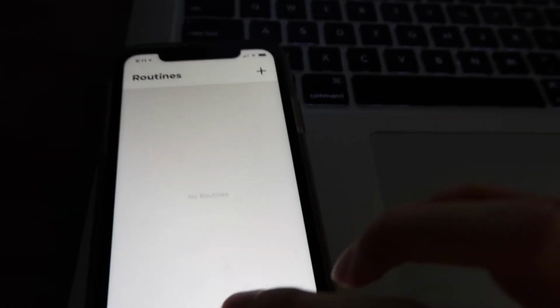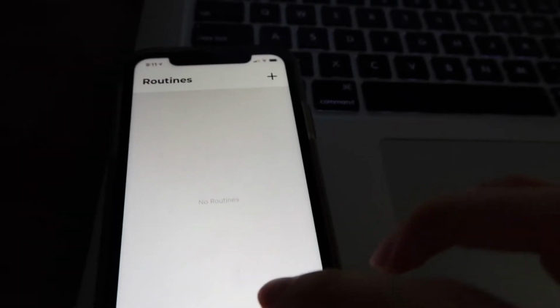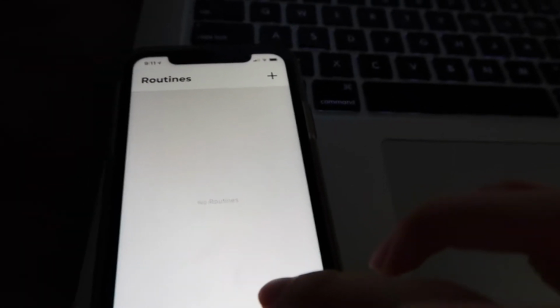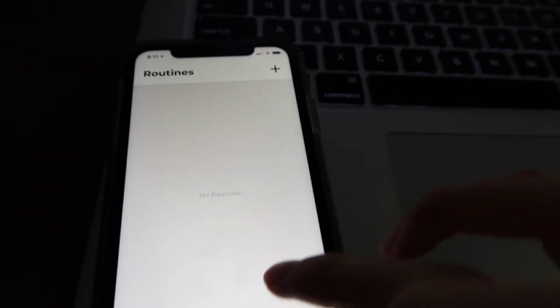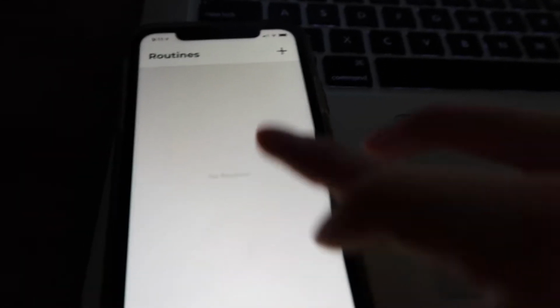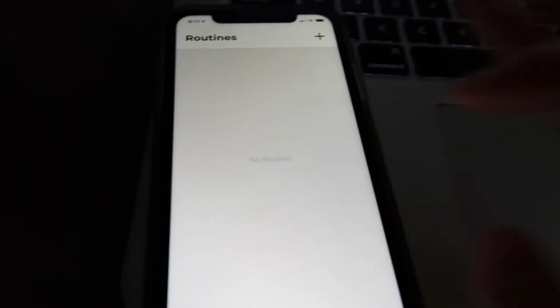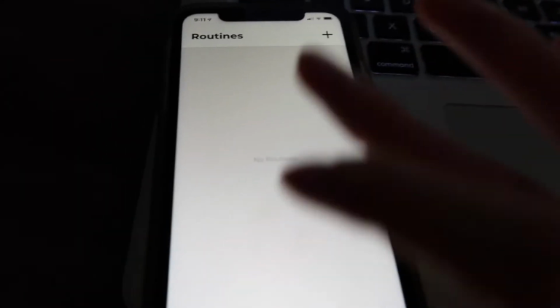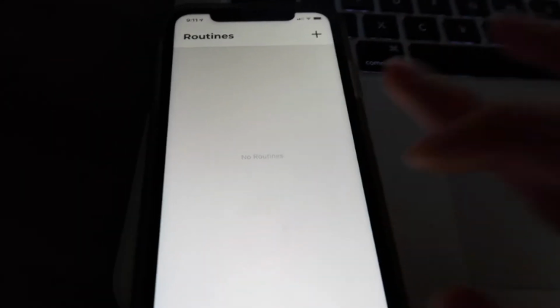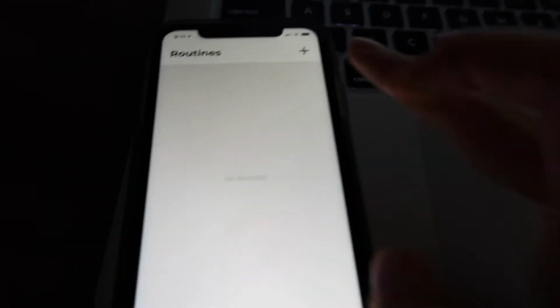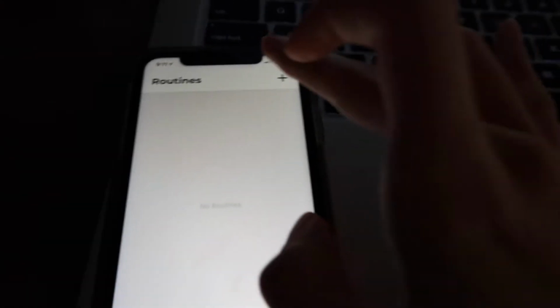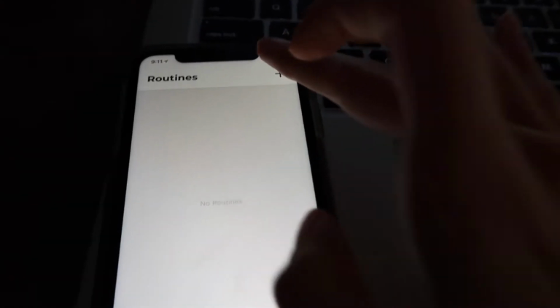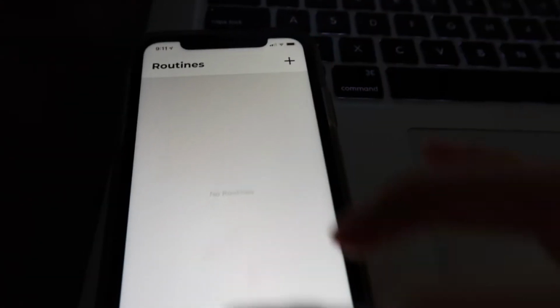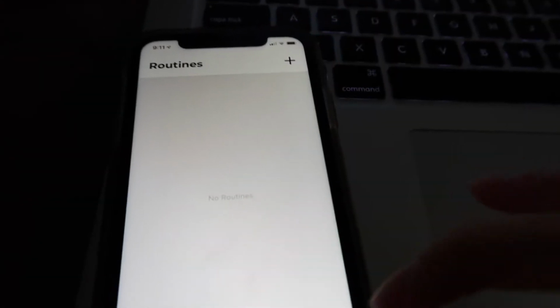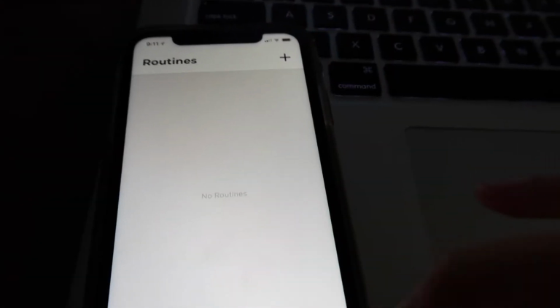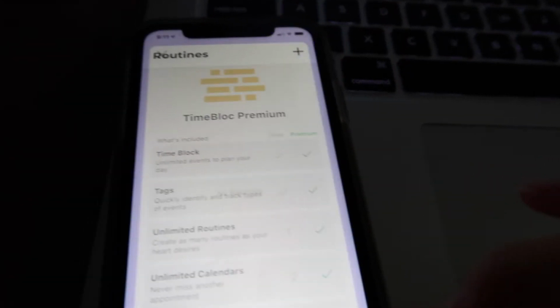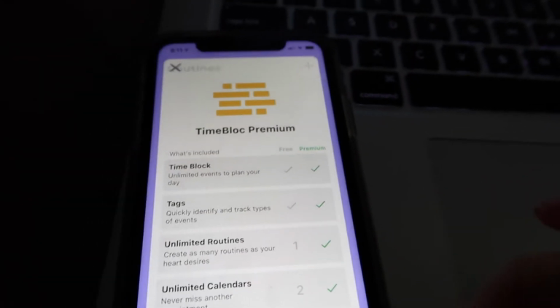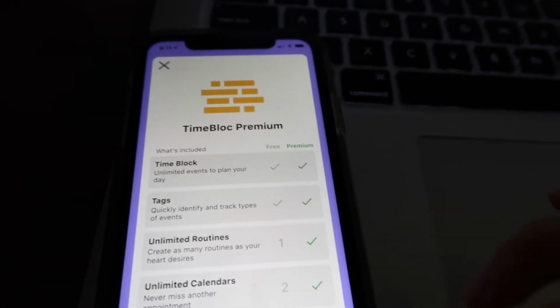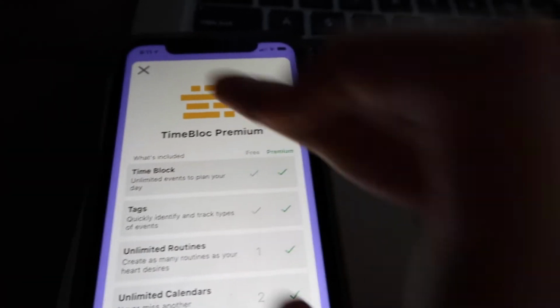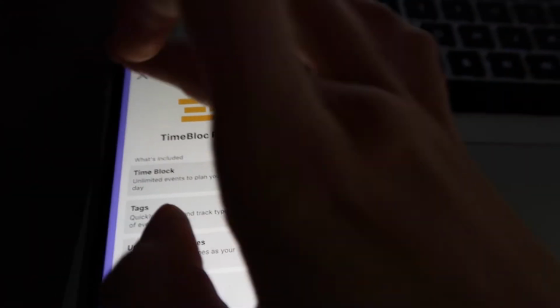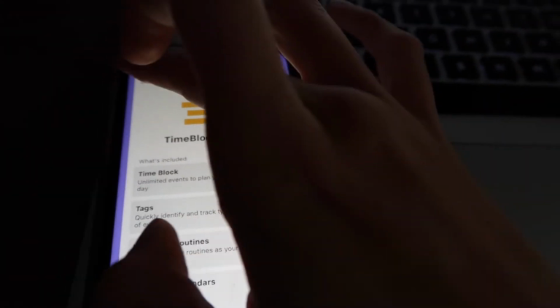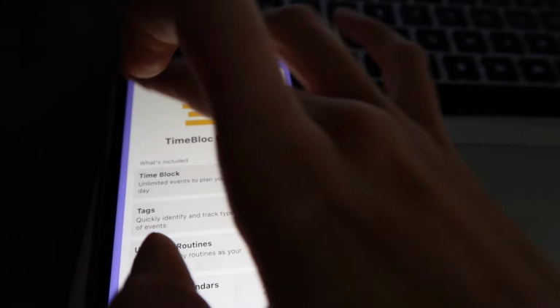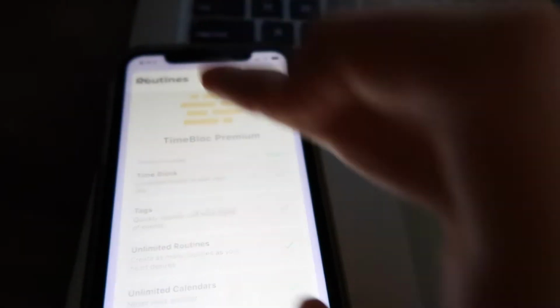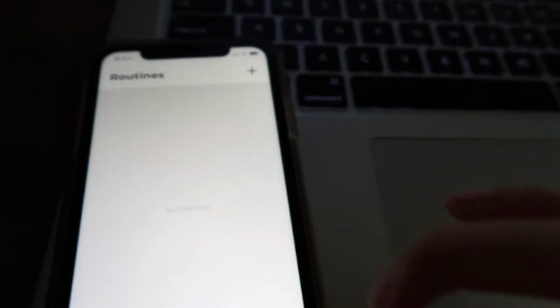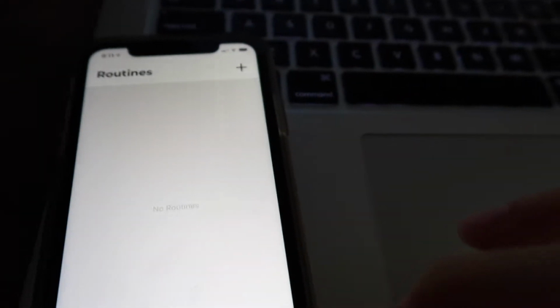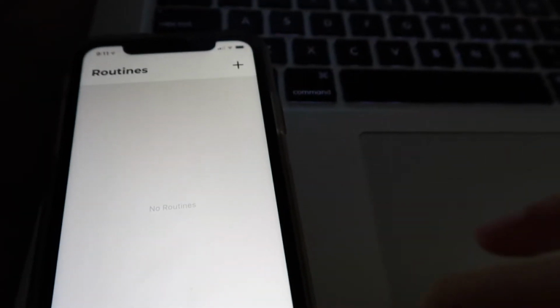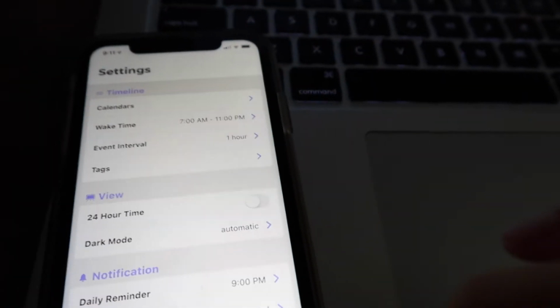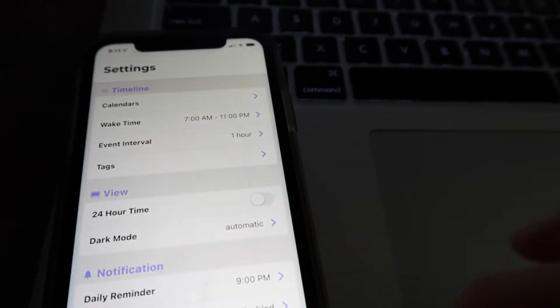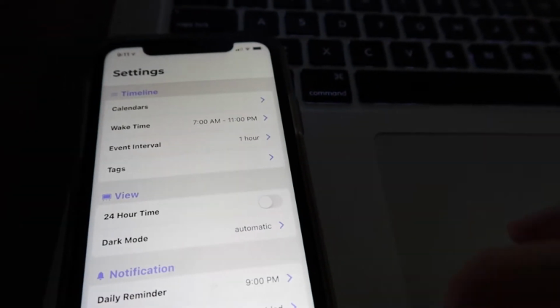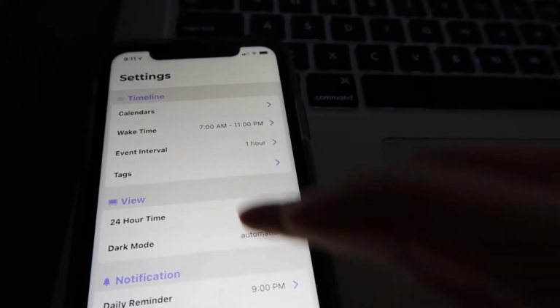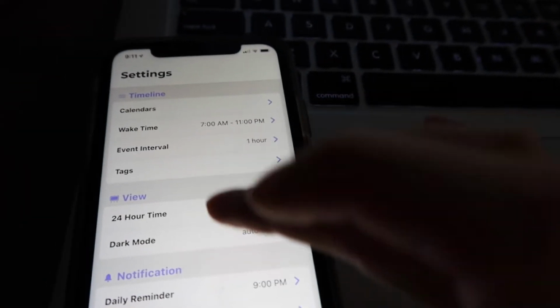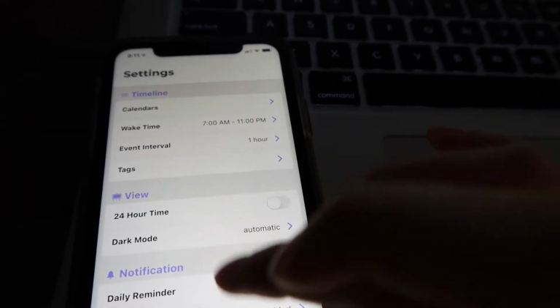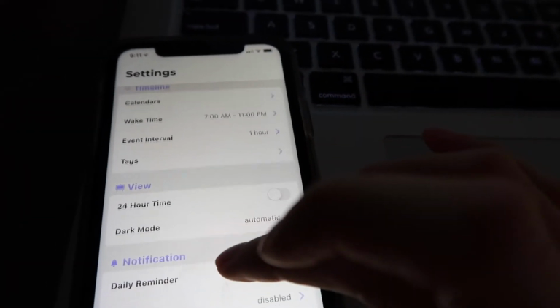It also has a routine feature where you could build out a routine. They do have a premium feature as well.